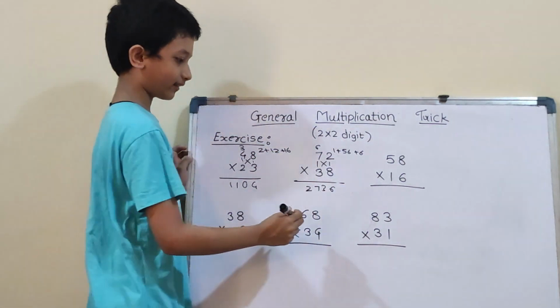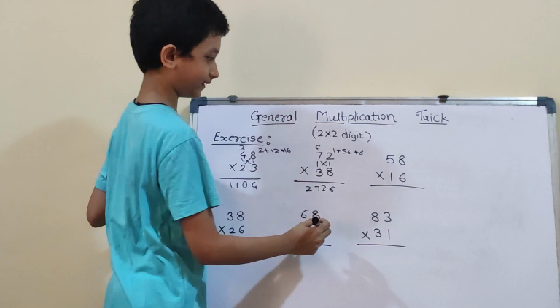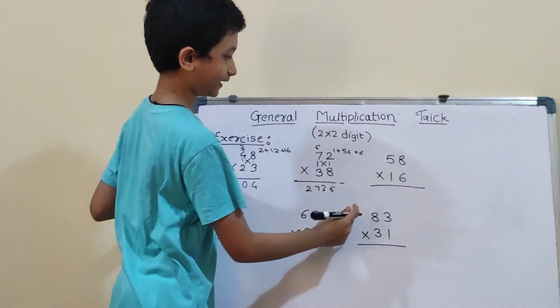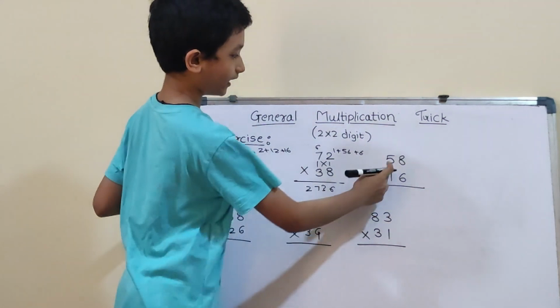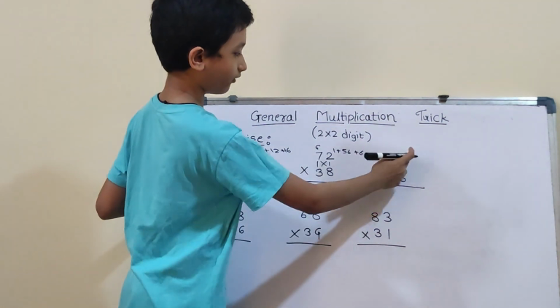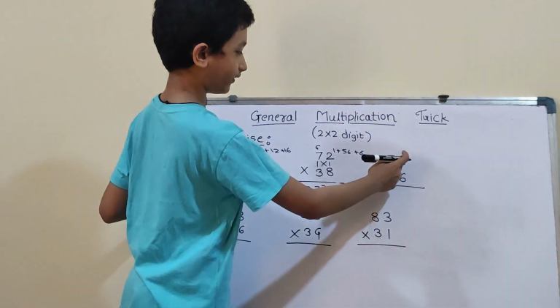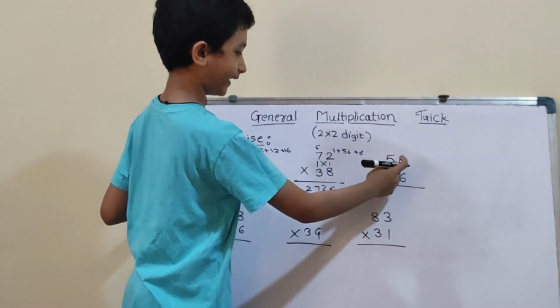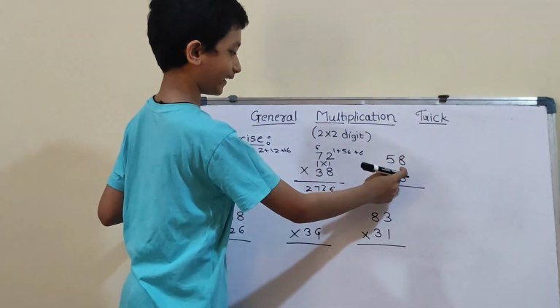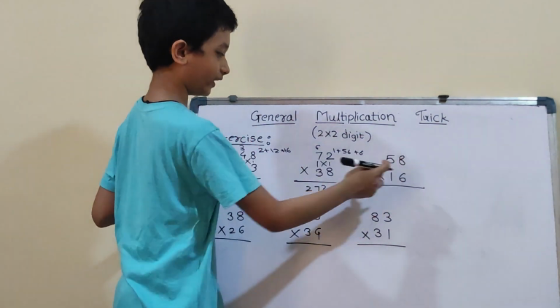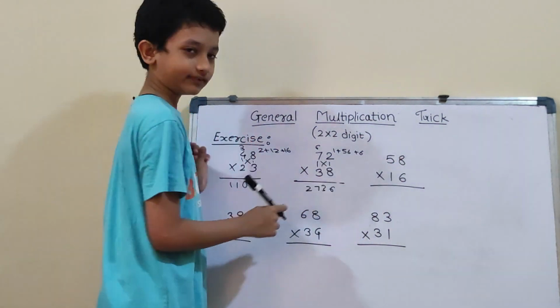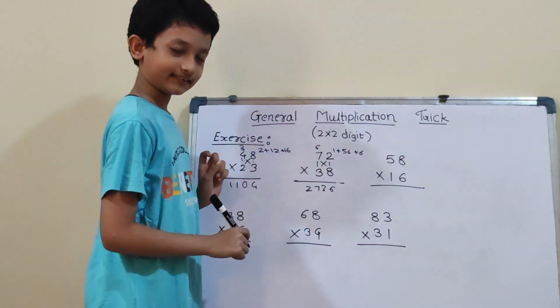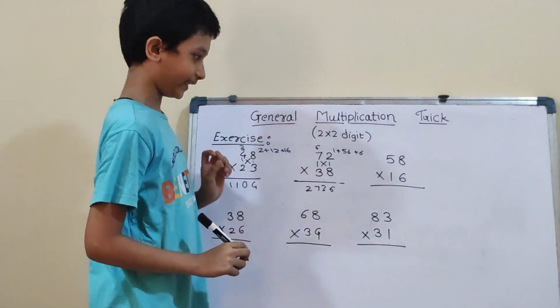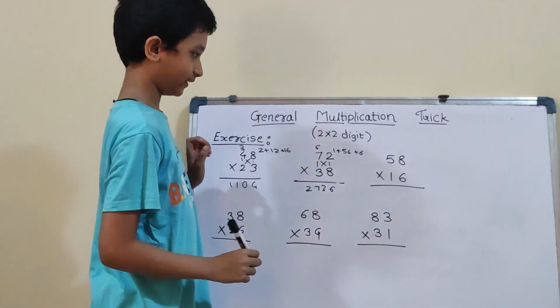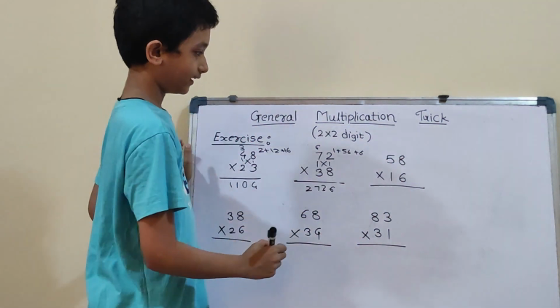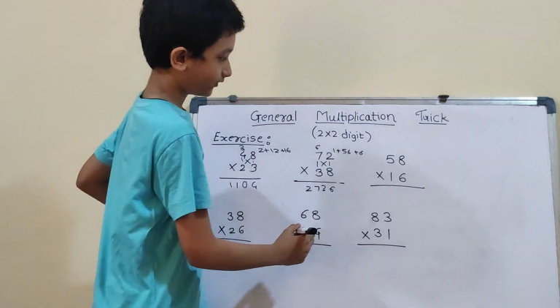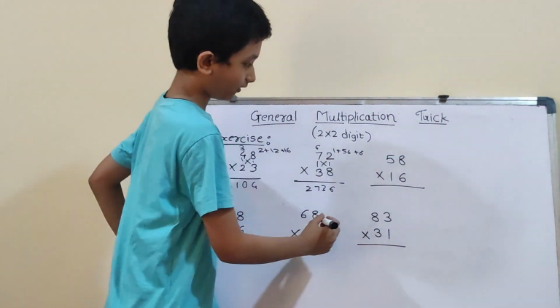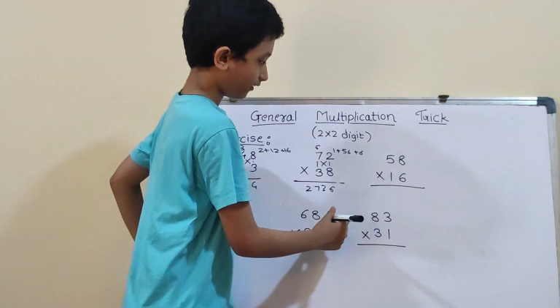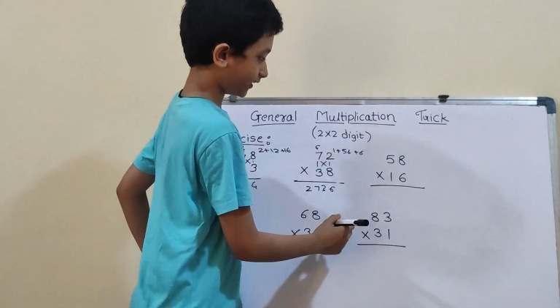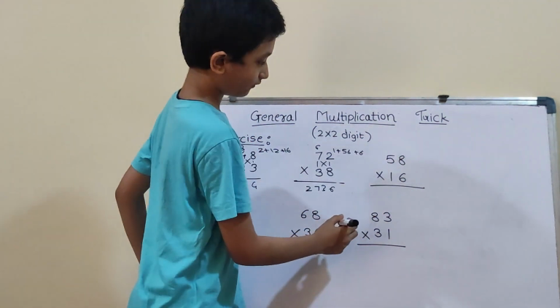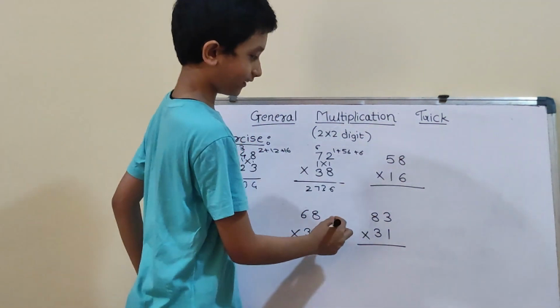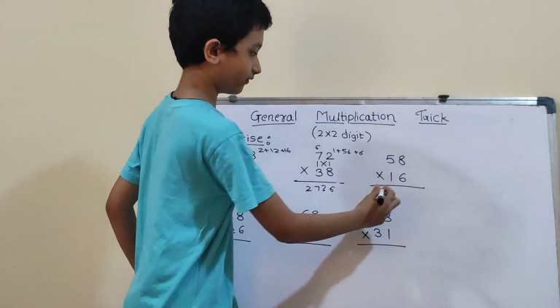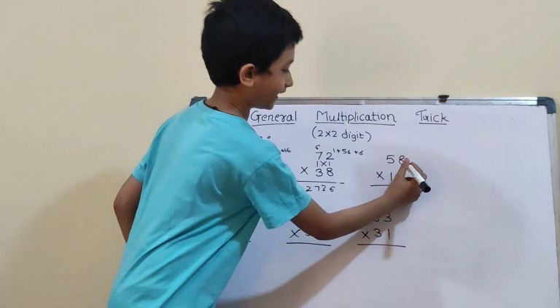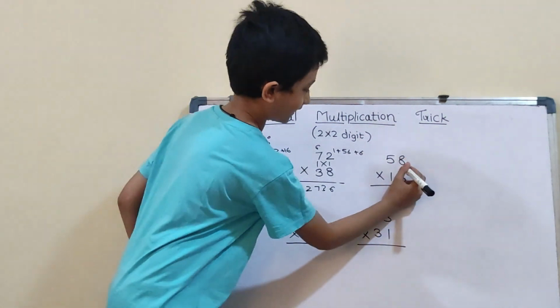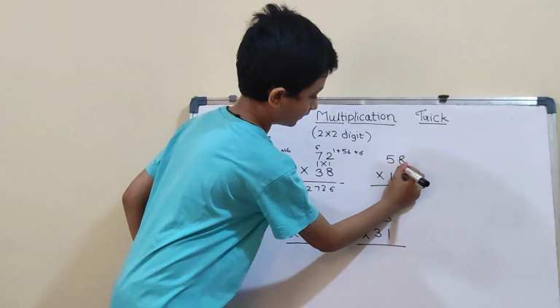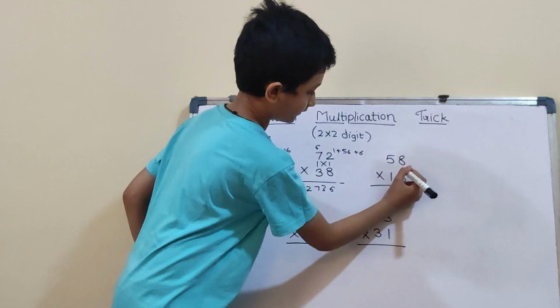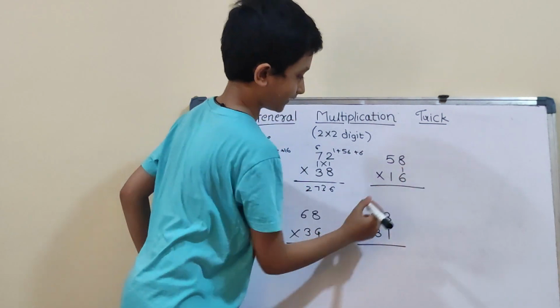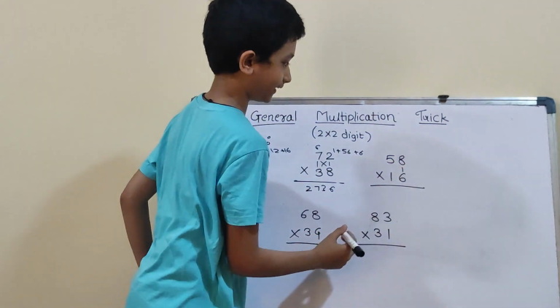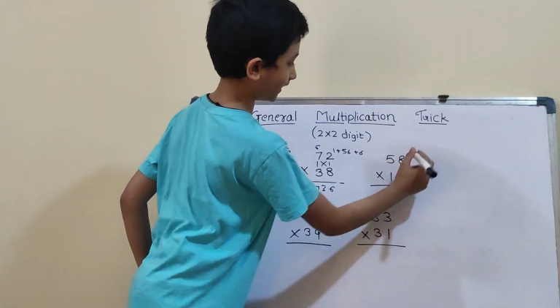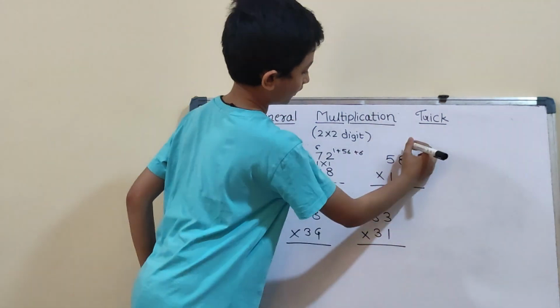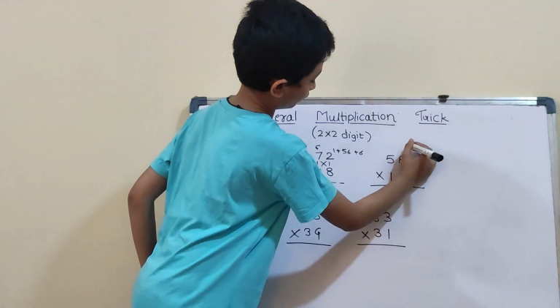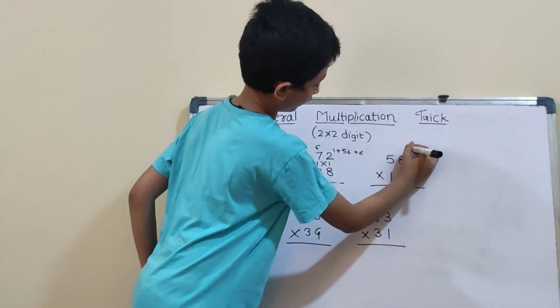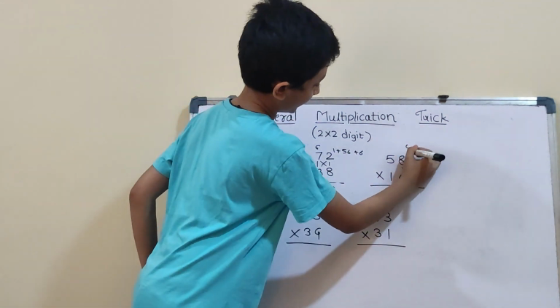Third question: 58 into 16. So, first we will do vertical: 6×8 is 48. So, 4 carry and here 8.